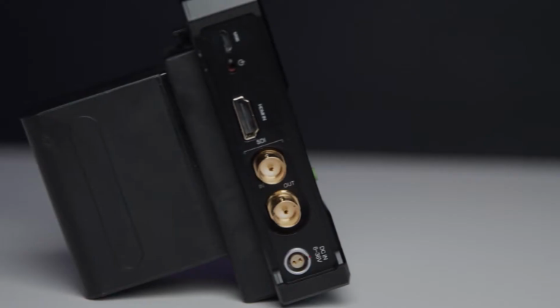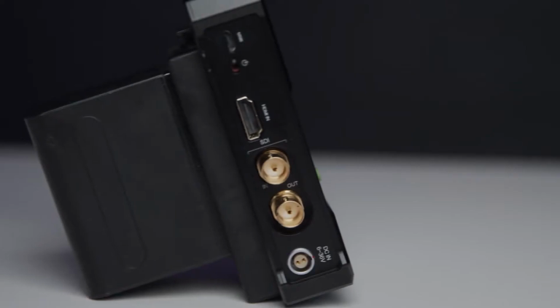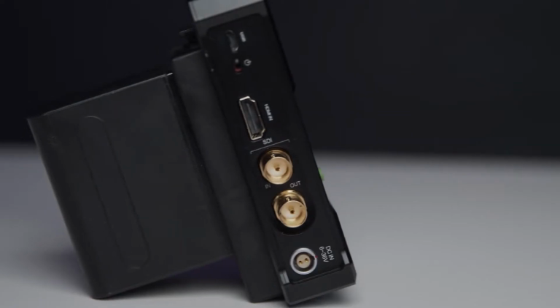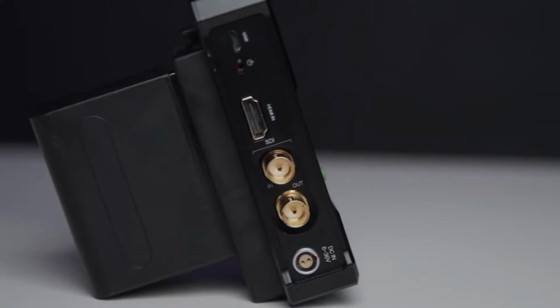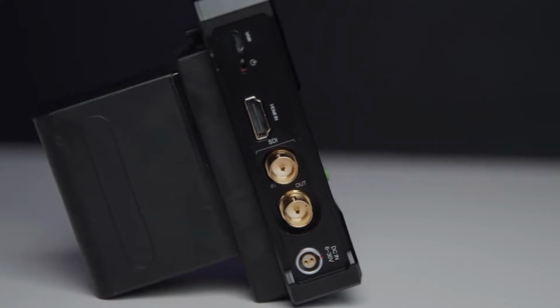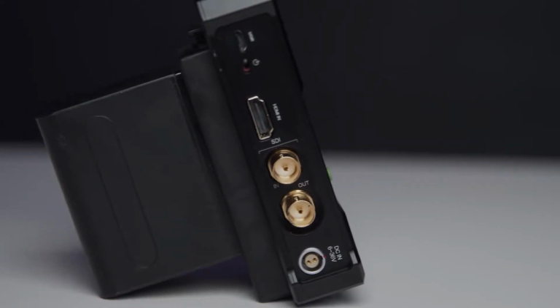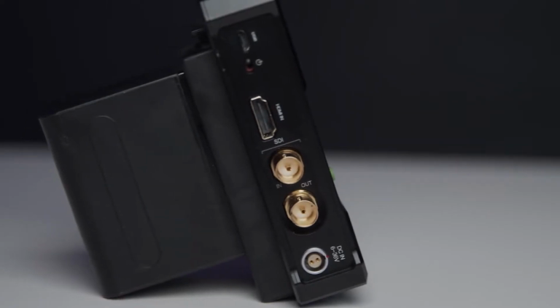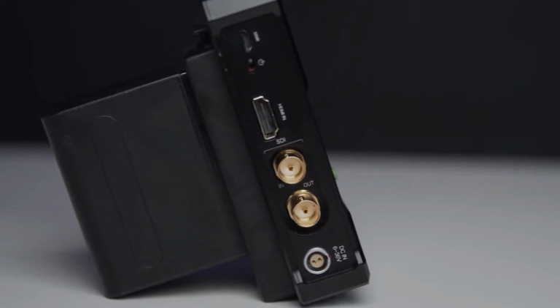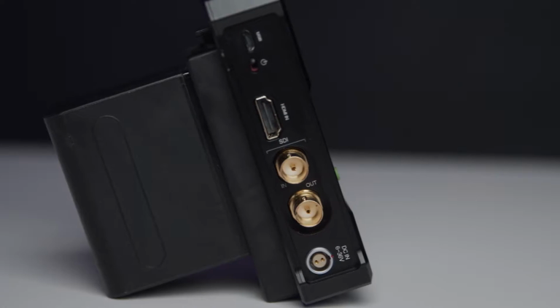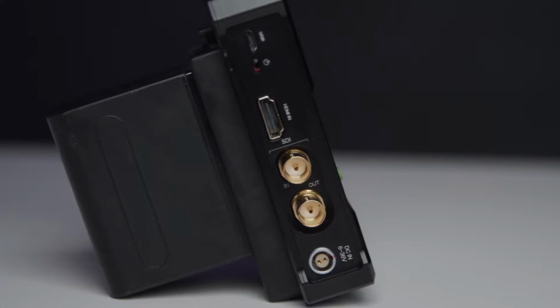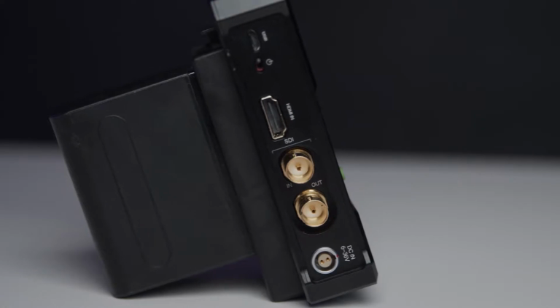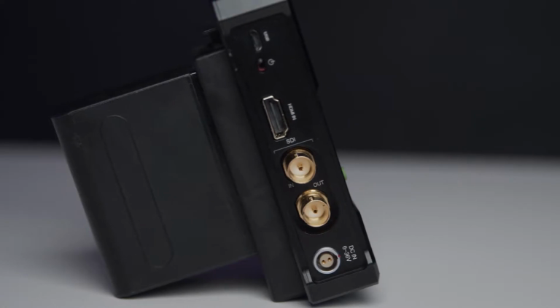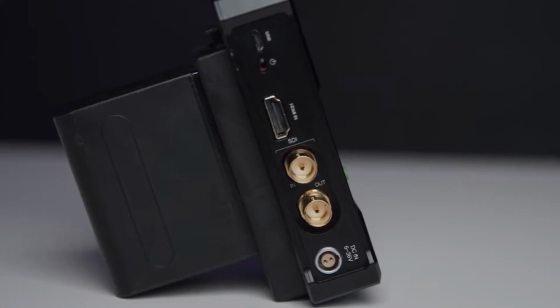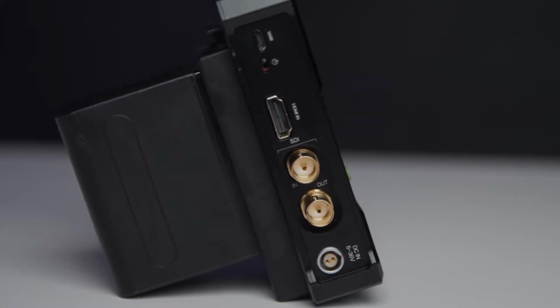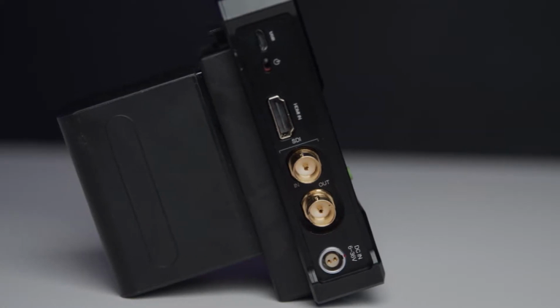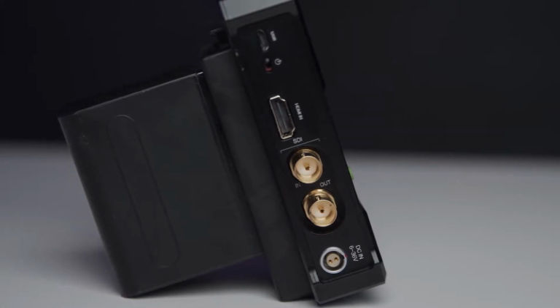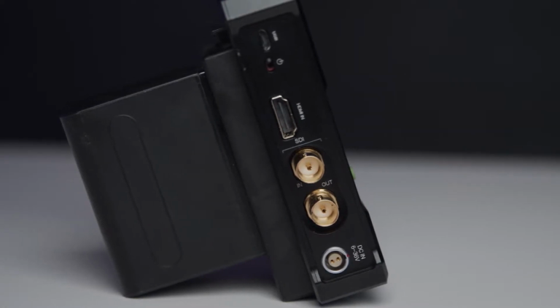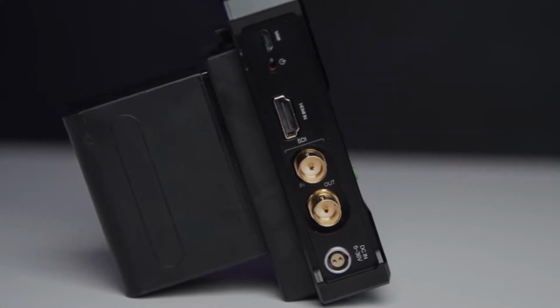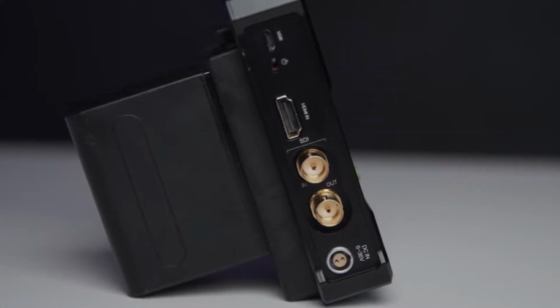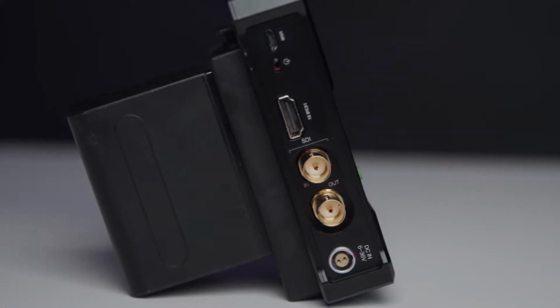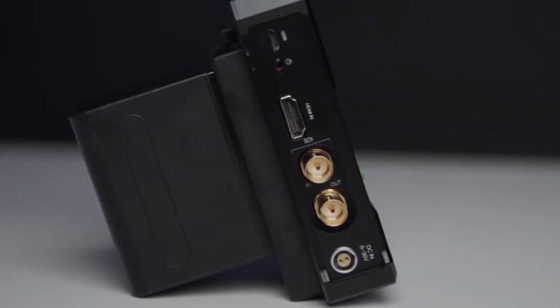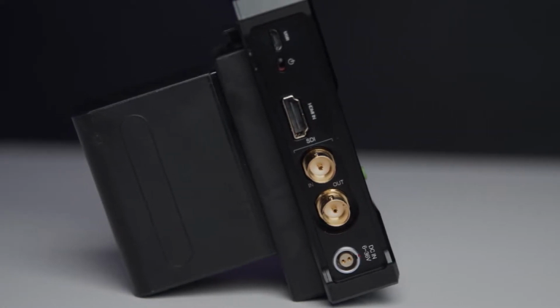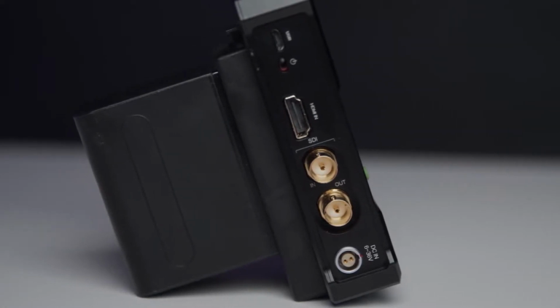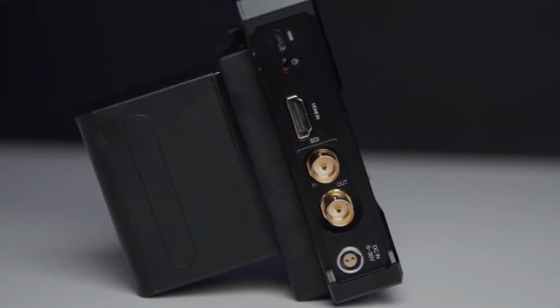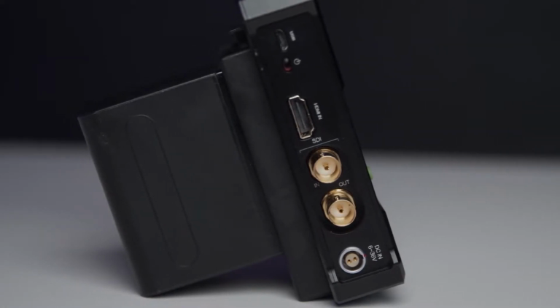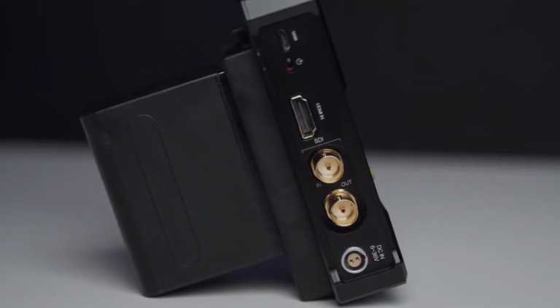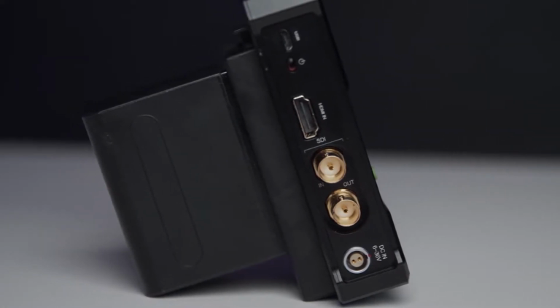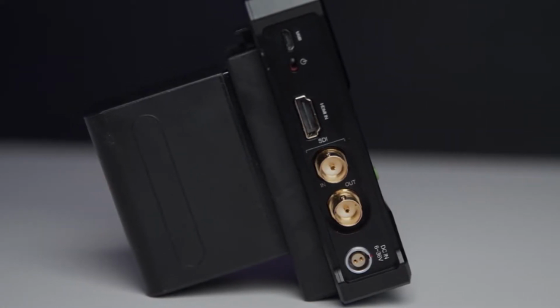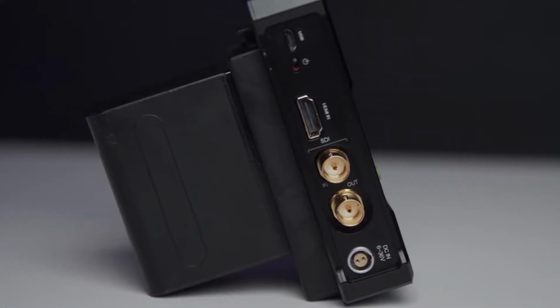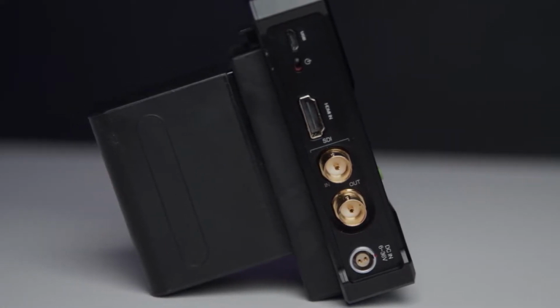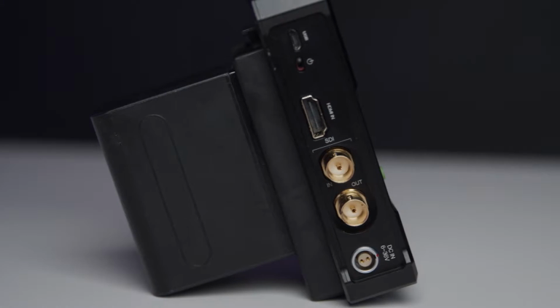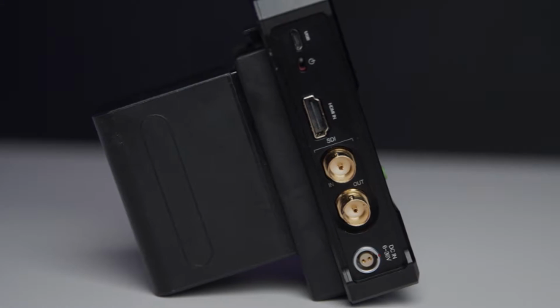On the transmitter you also have options for both HDMI and SDI as inputs, and a DC power input if you choose not to use the Sony battery.